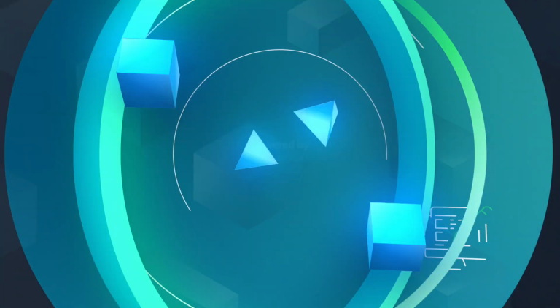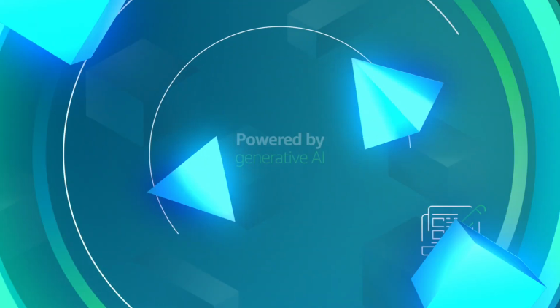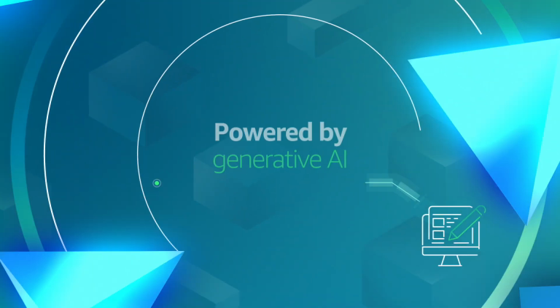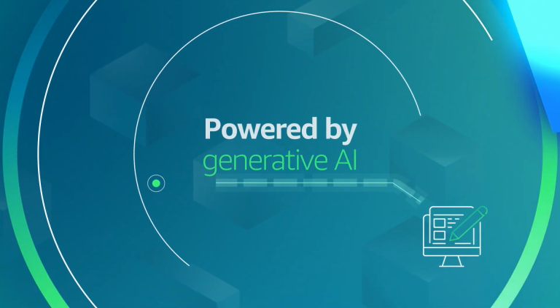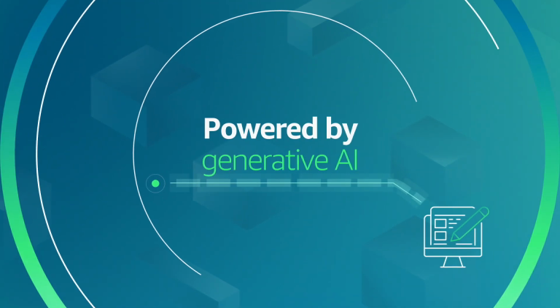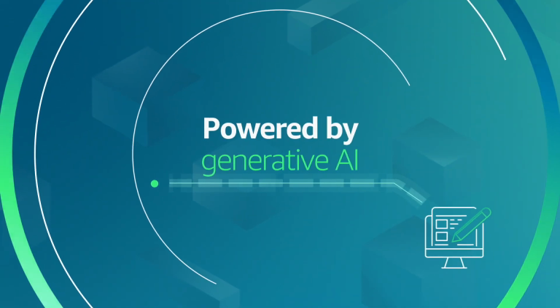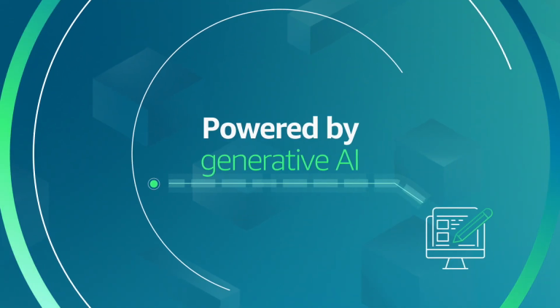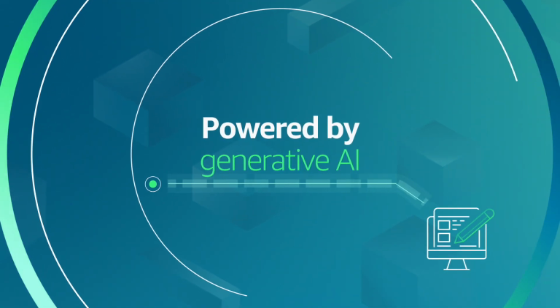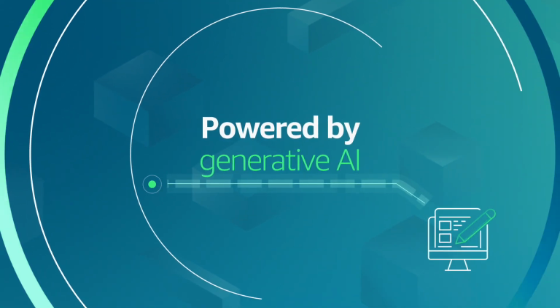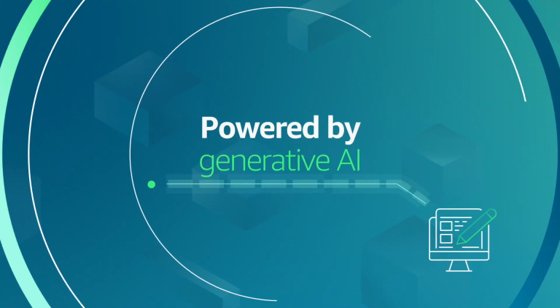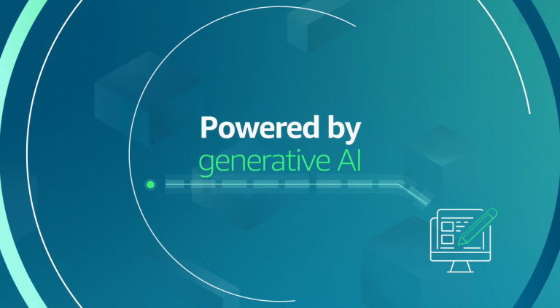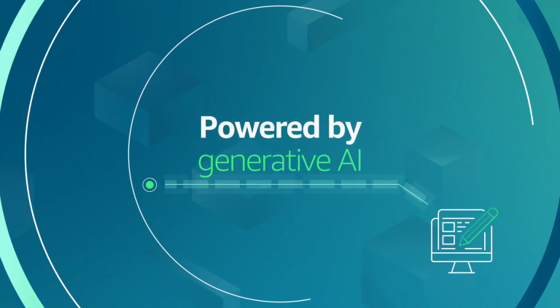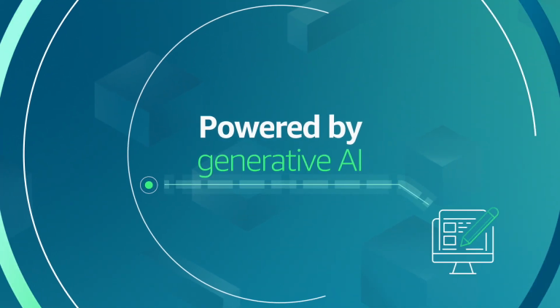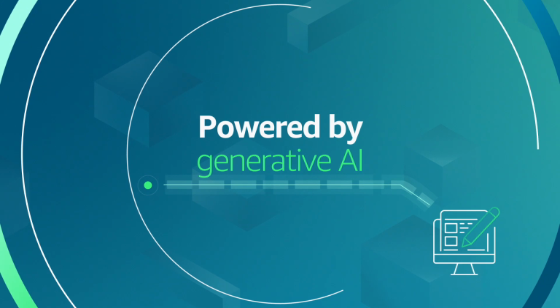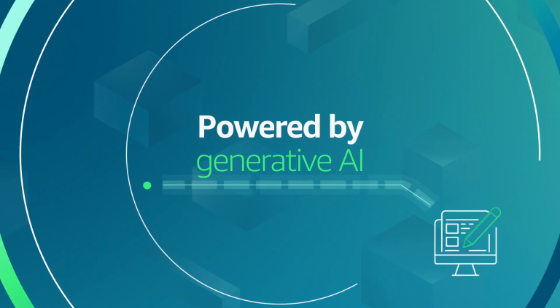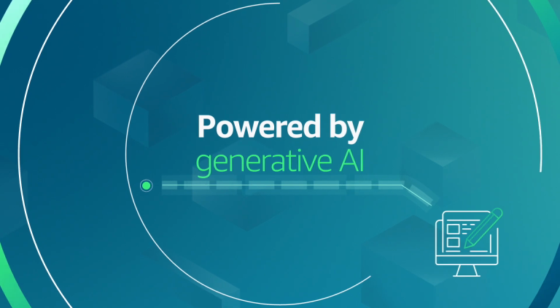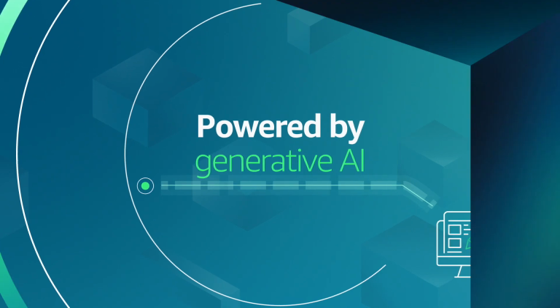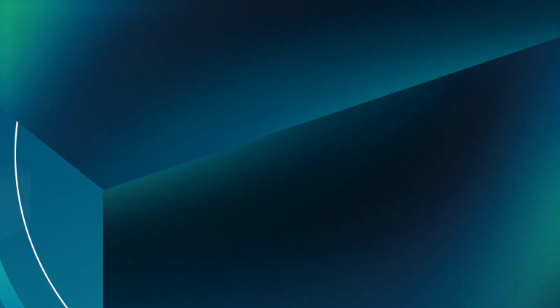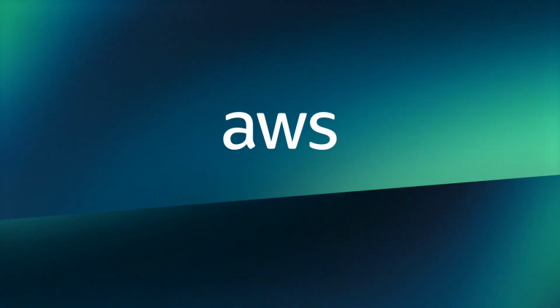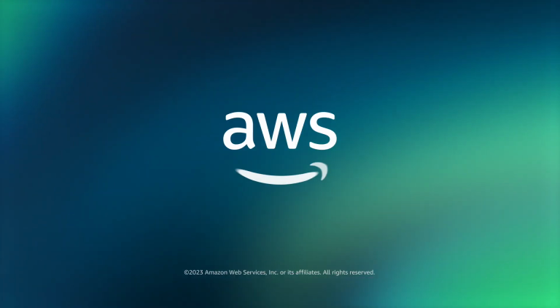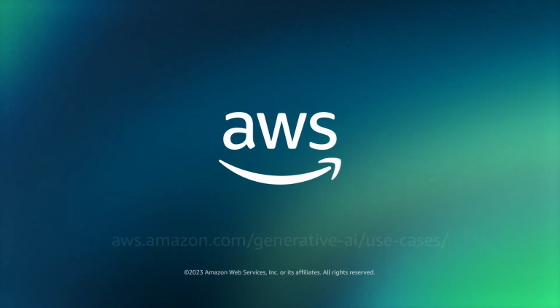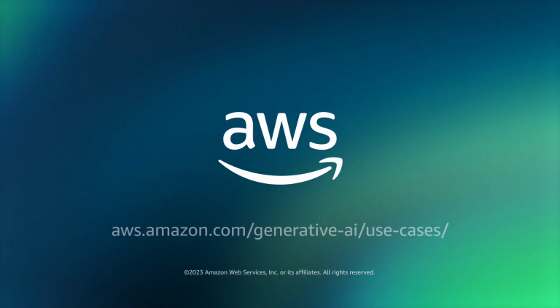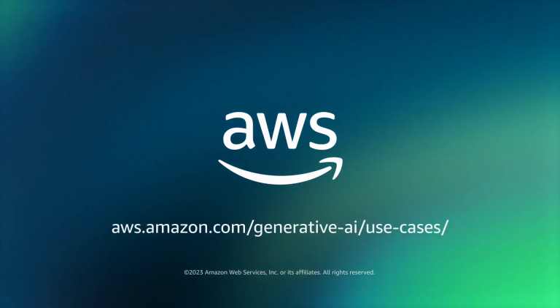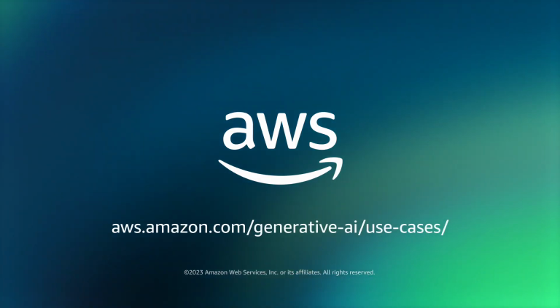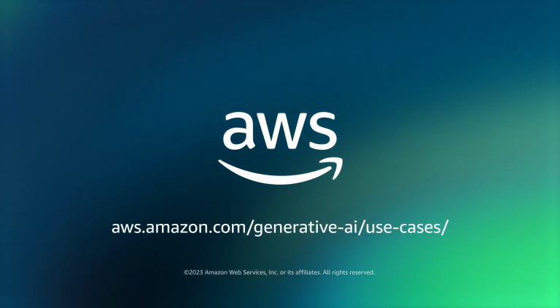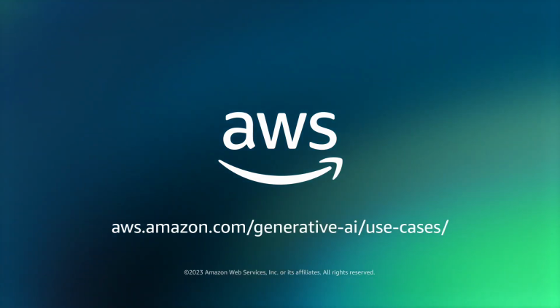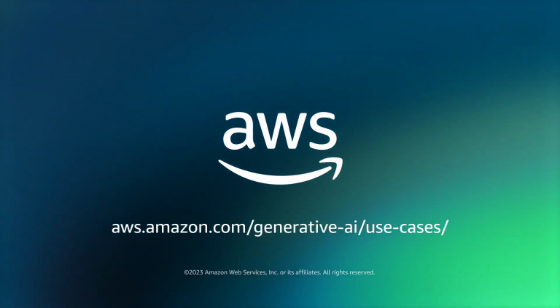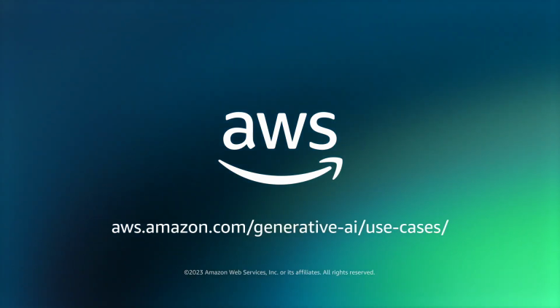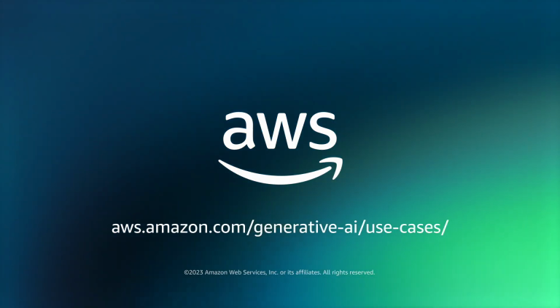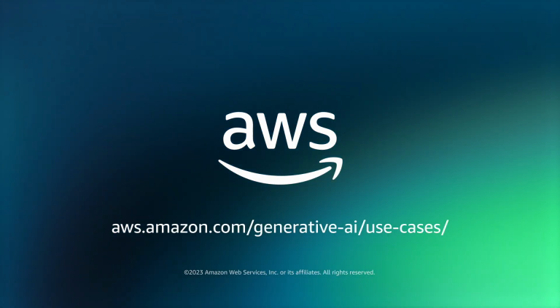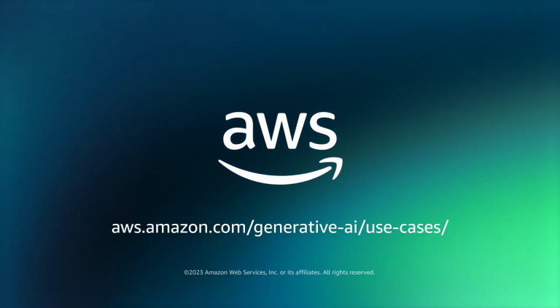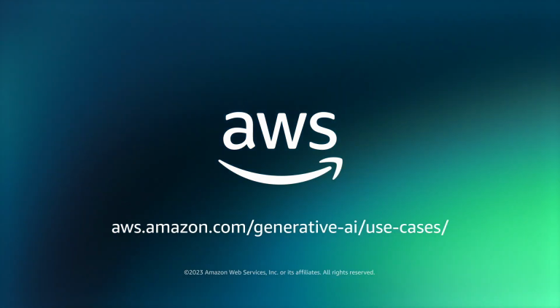It's time to kick-start your creative potential. Visit the AWS Generative AI site today.